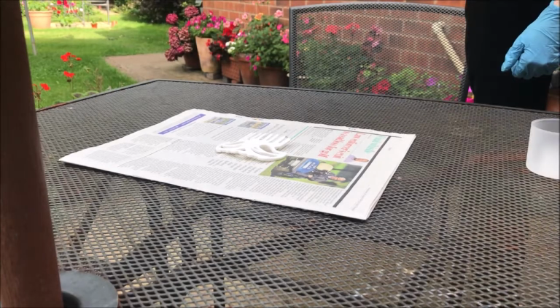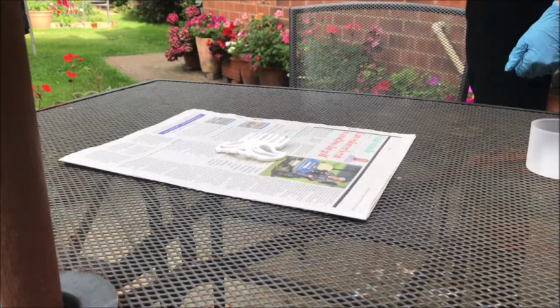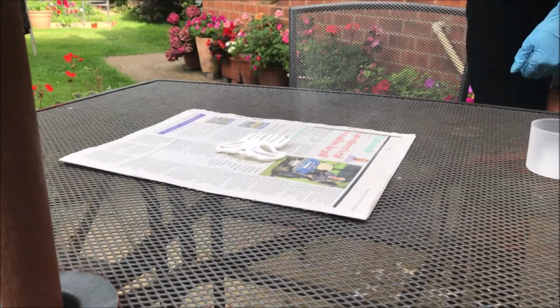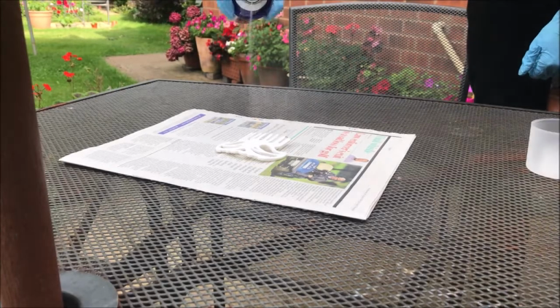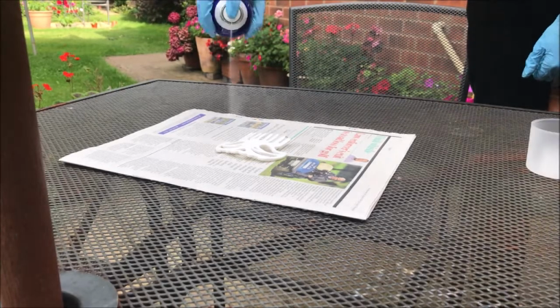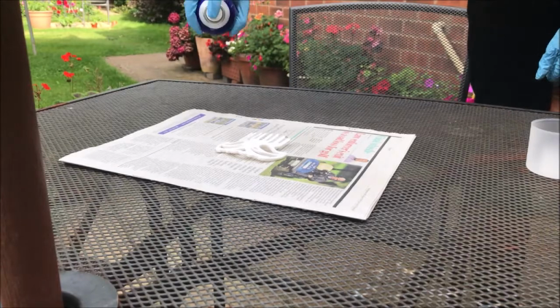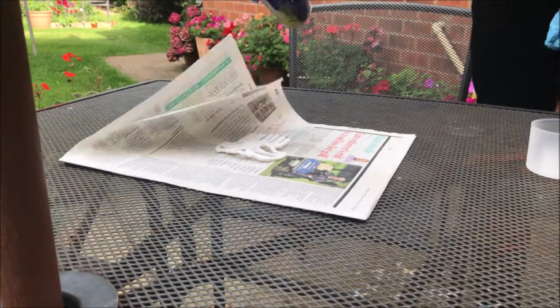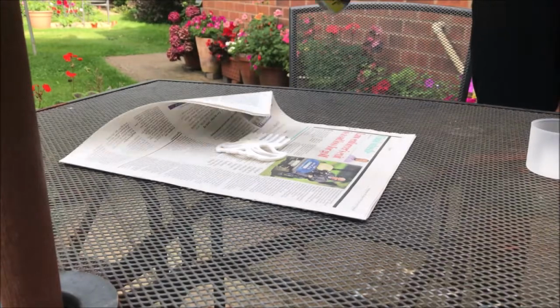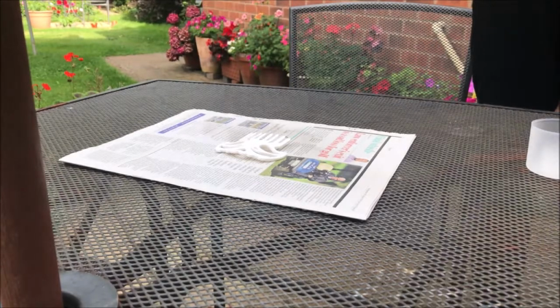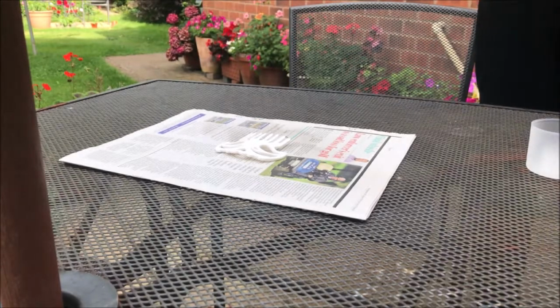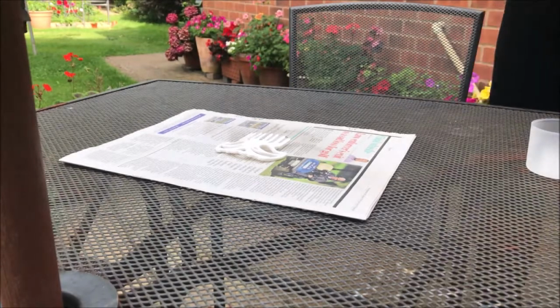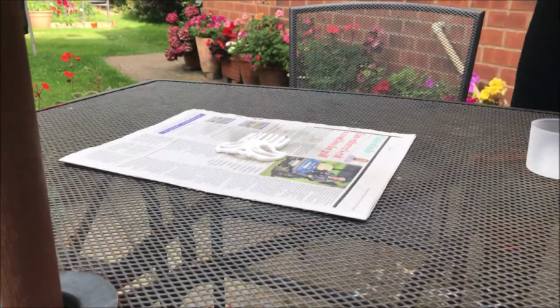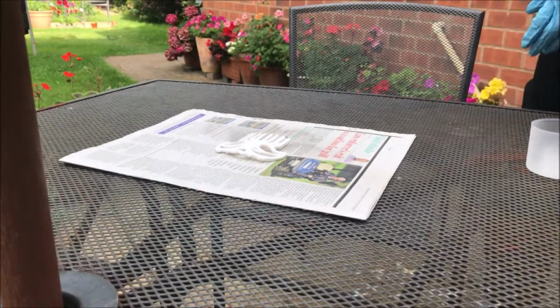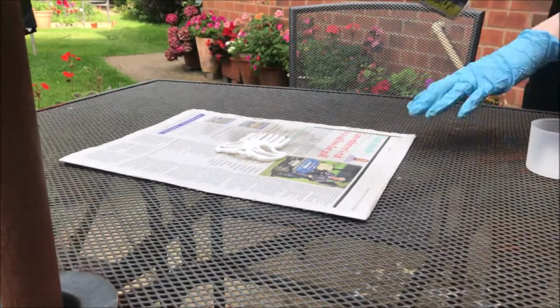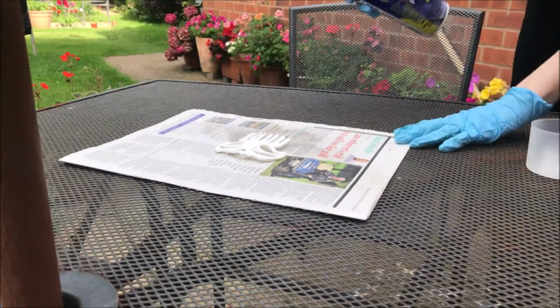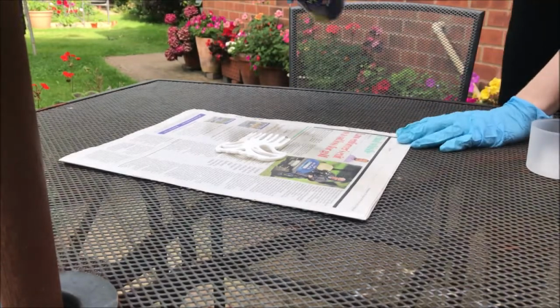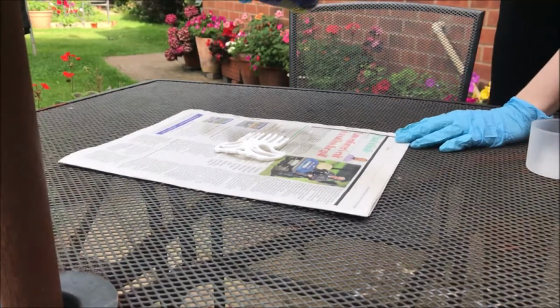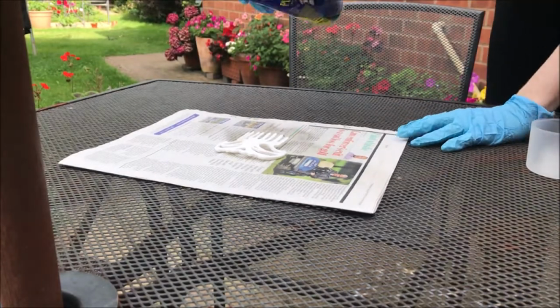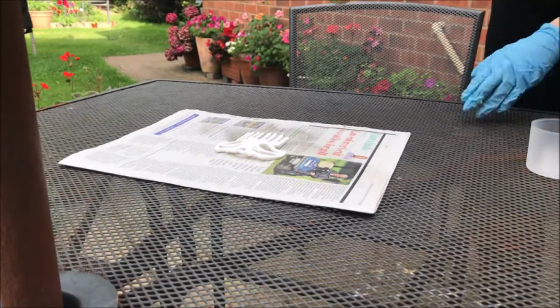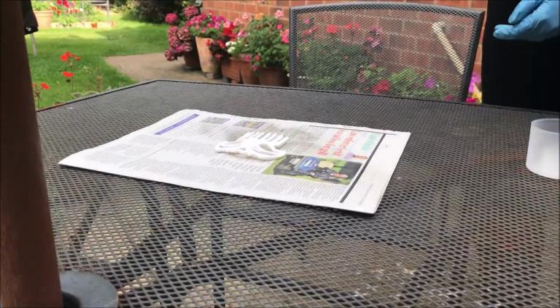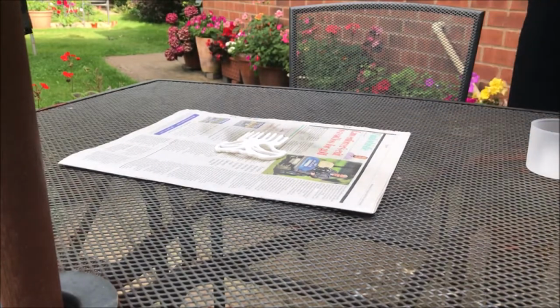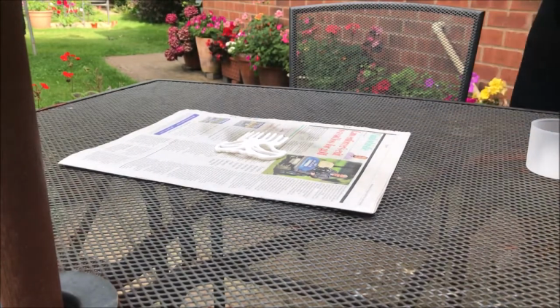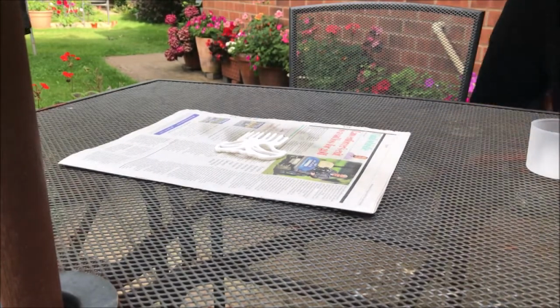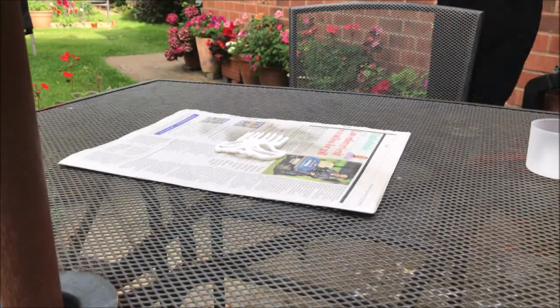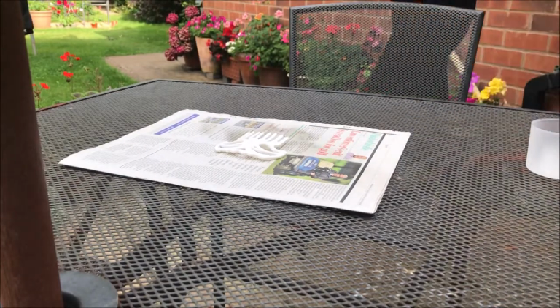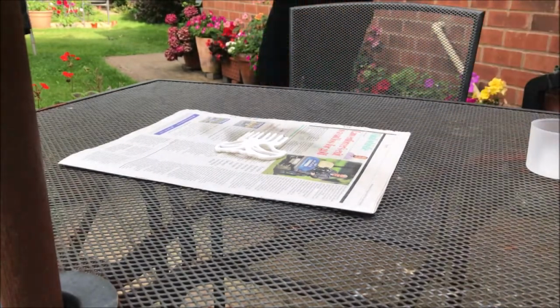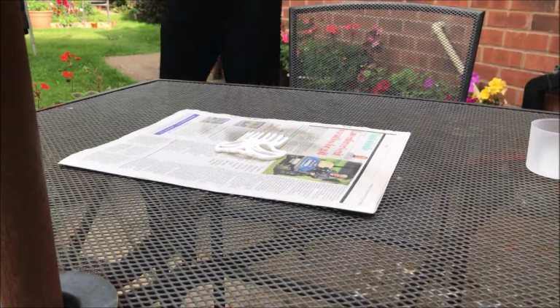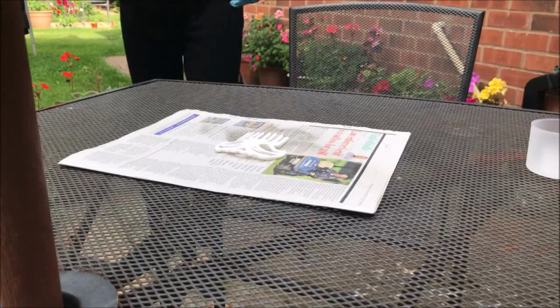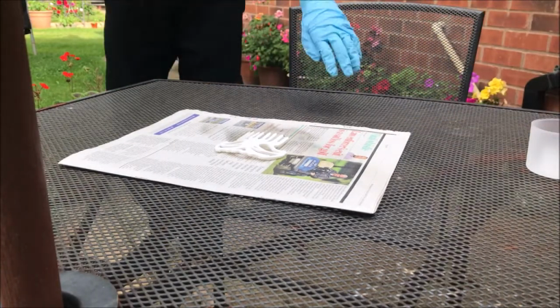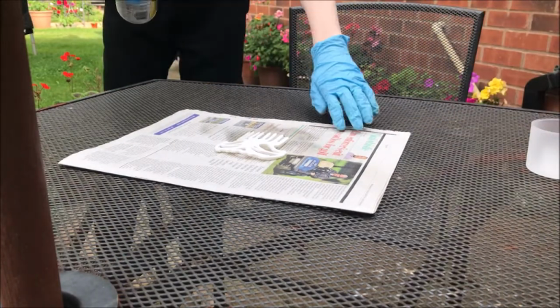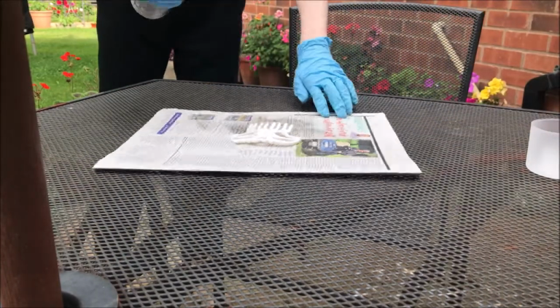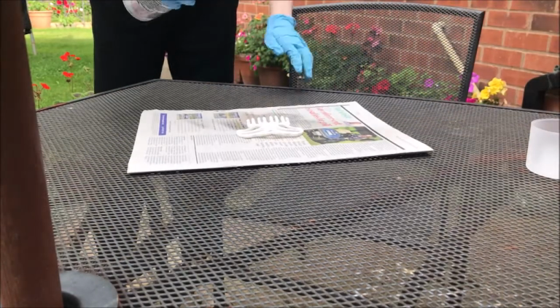I used Plasti Dip to prime the clip, even though I'd kind of messed up because a thing called wind exists.